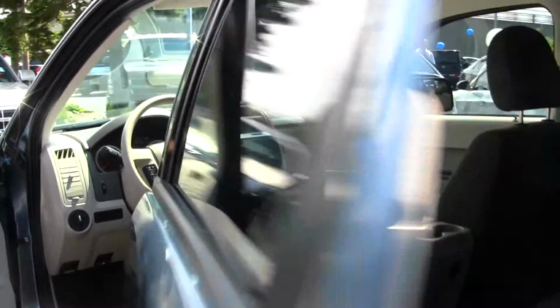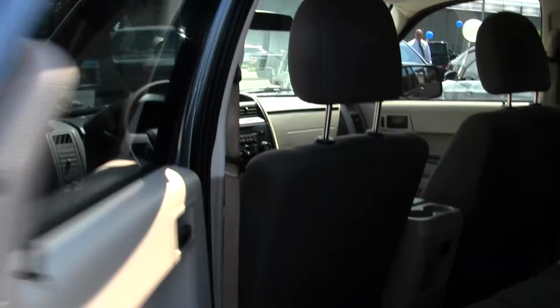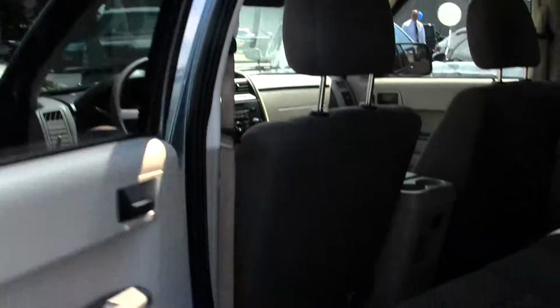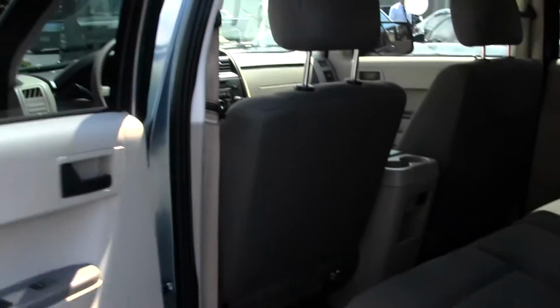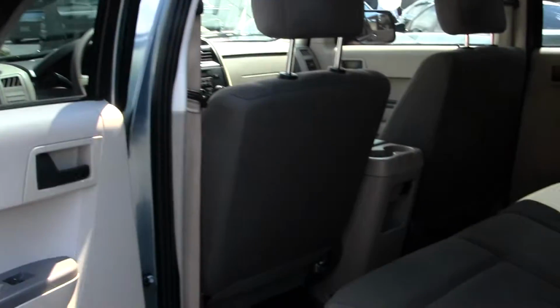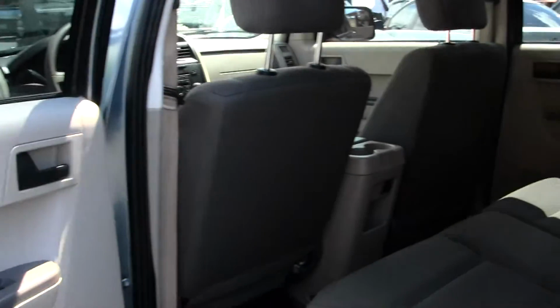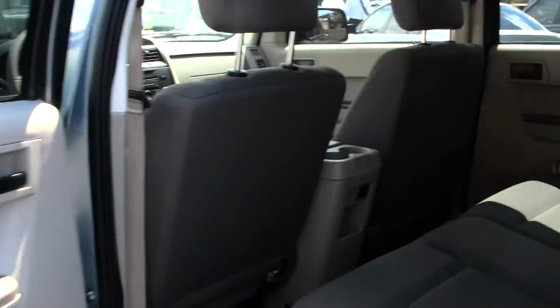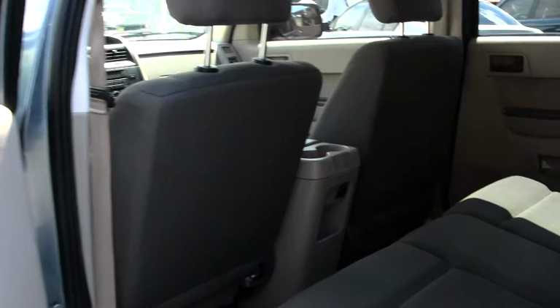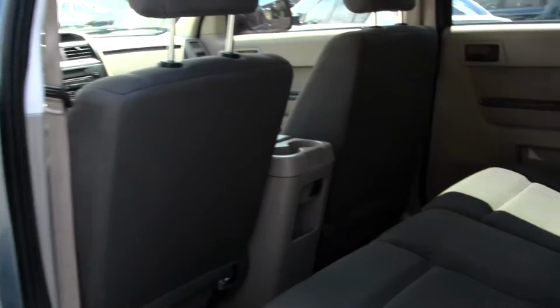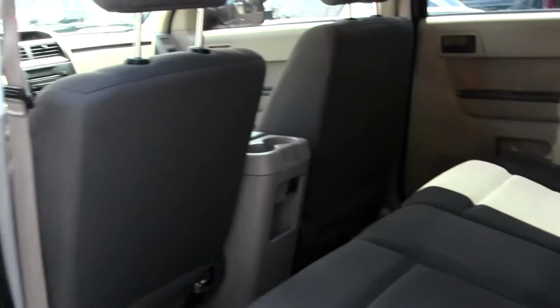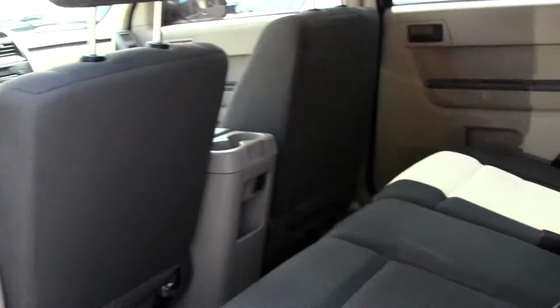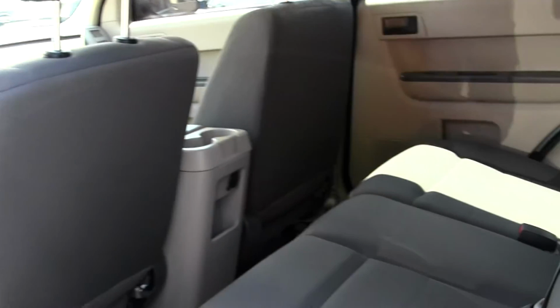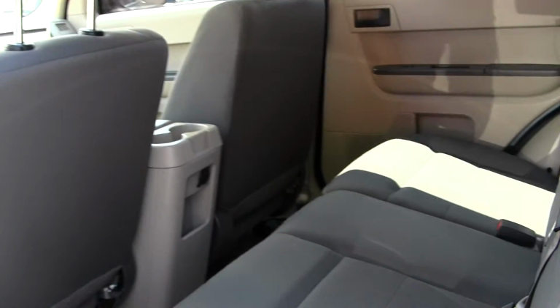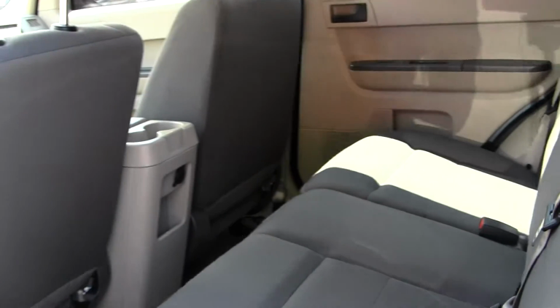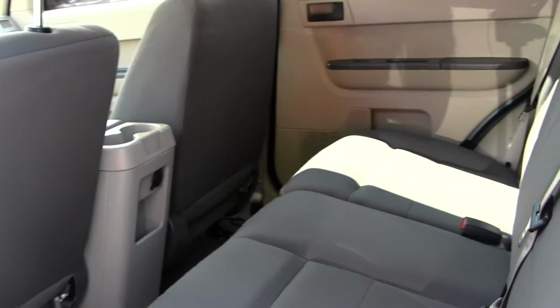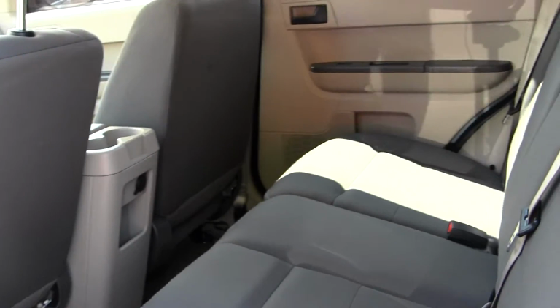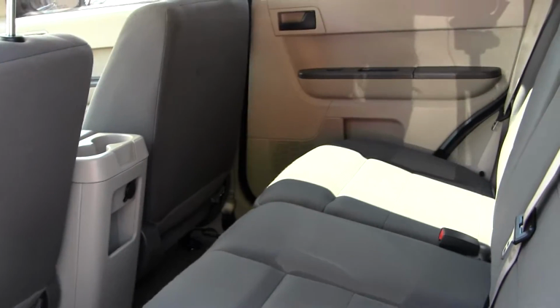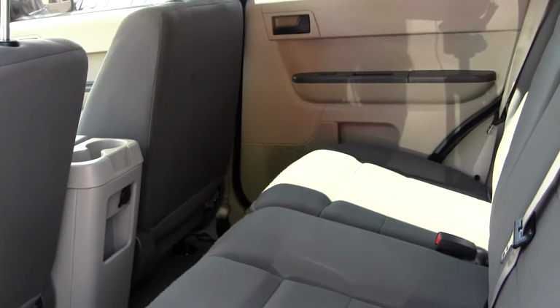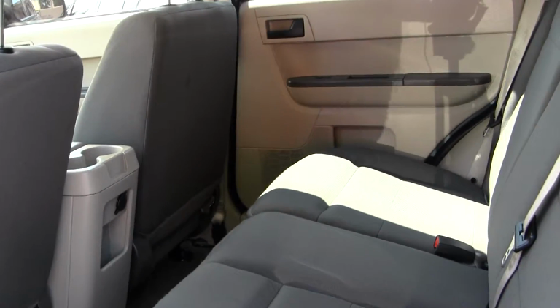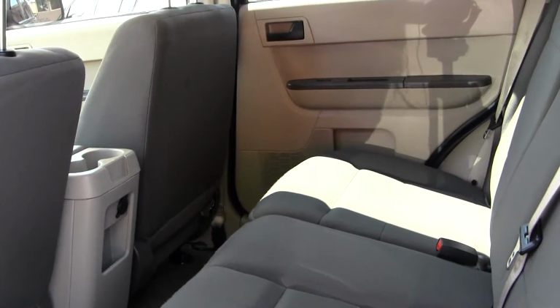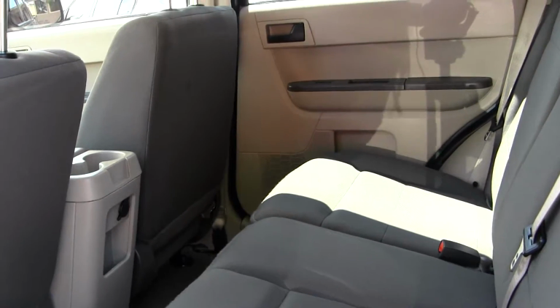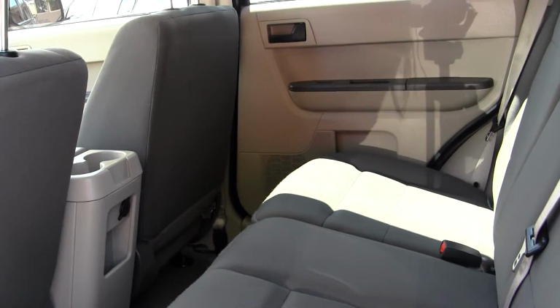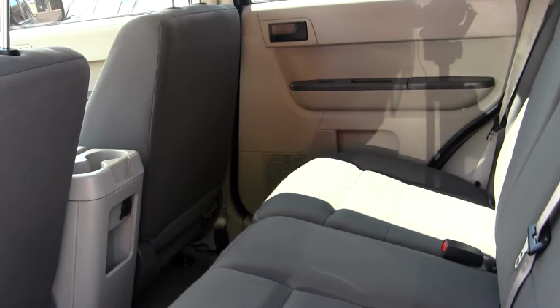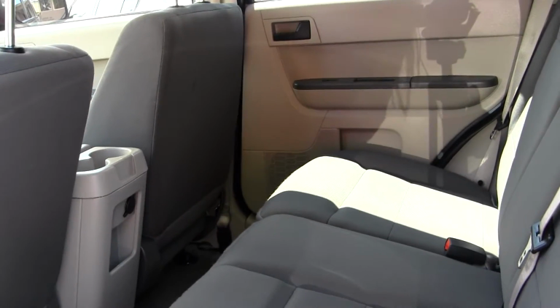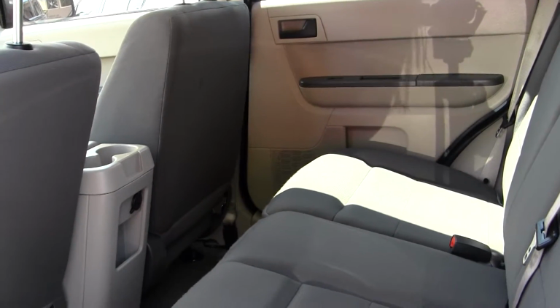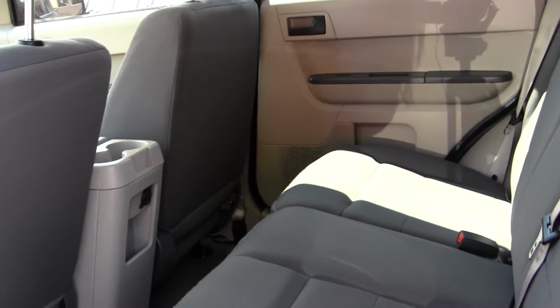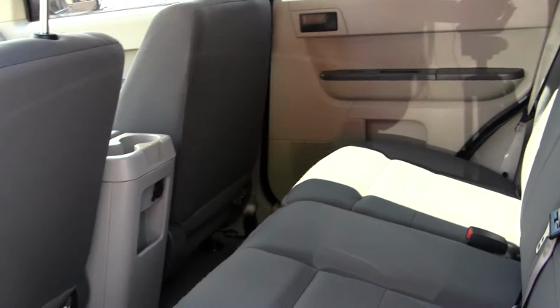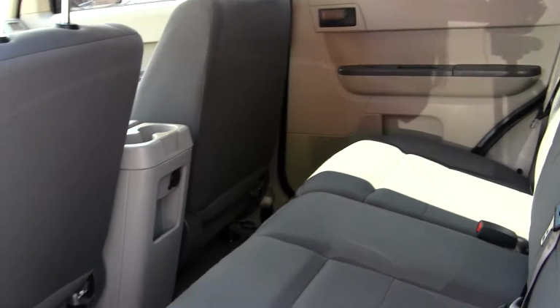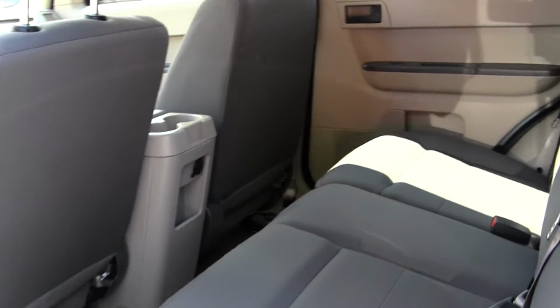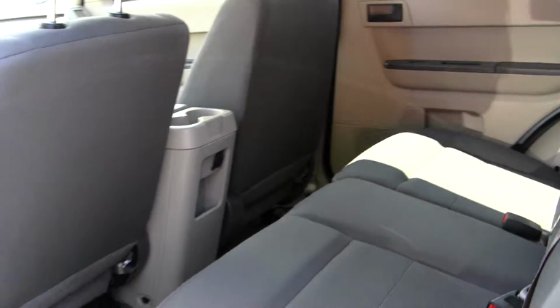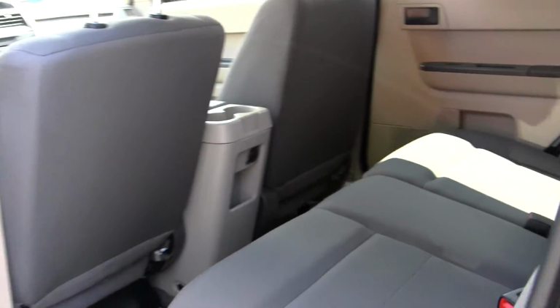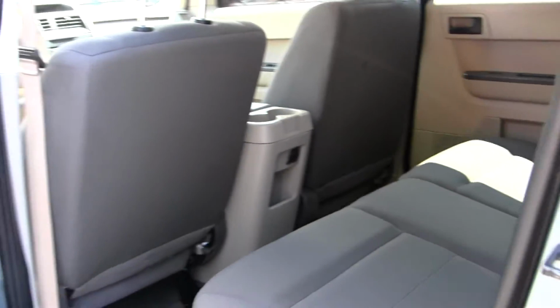The back seat comfortably seats three. As you can see, lots of leg room back there — very spacious.